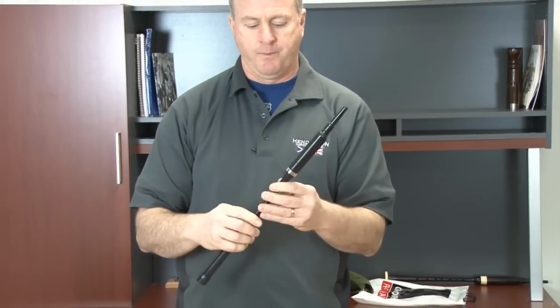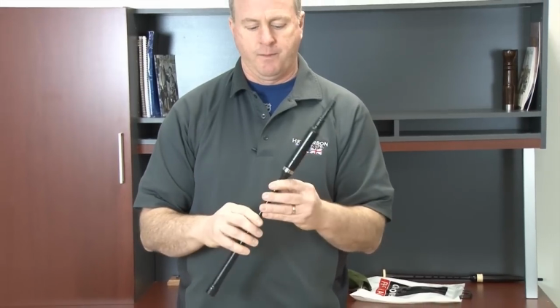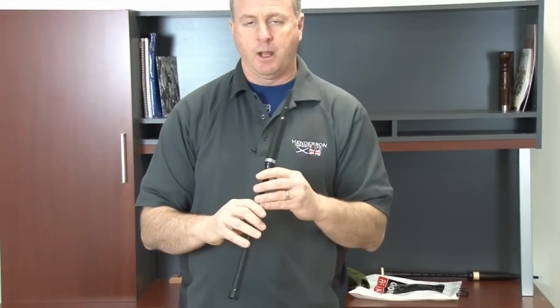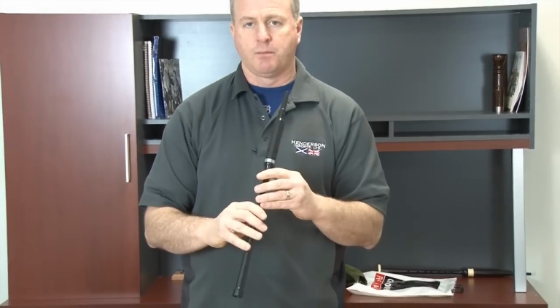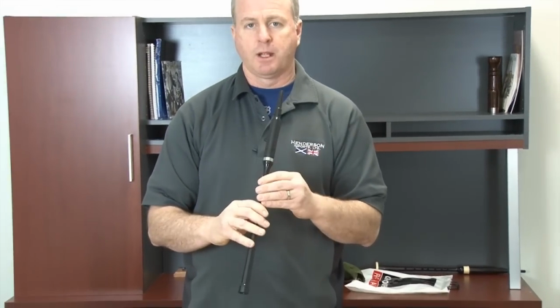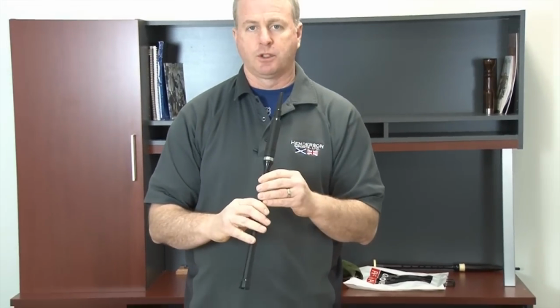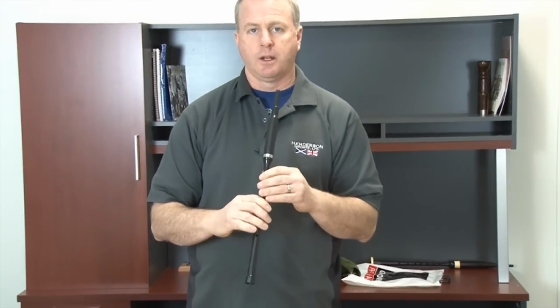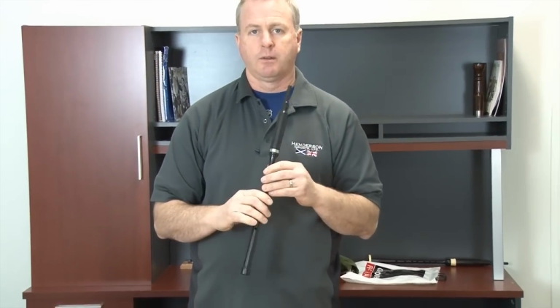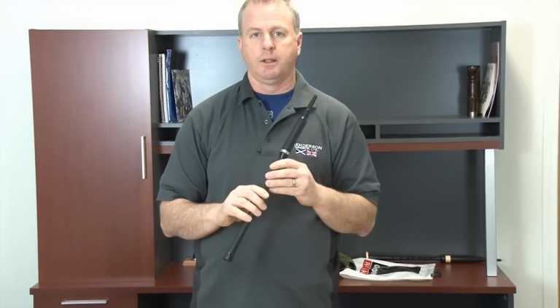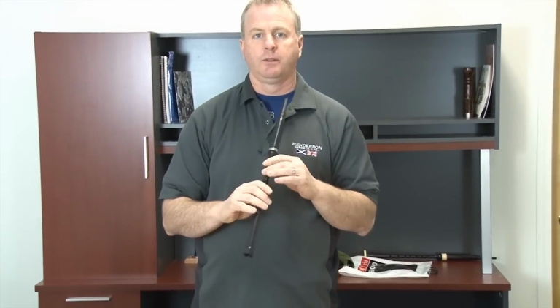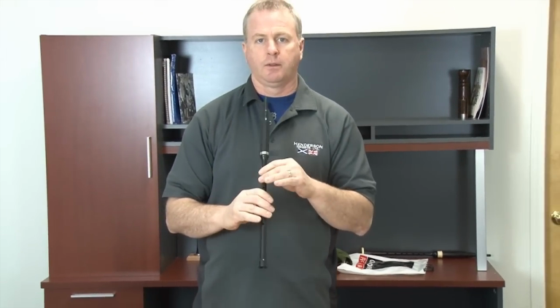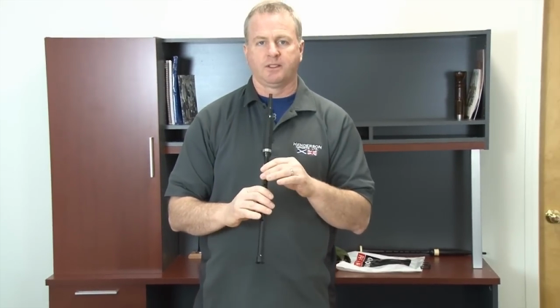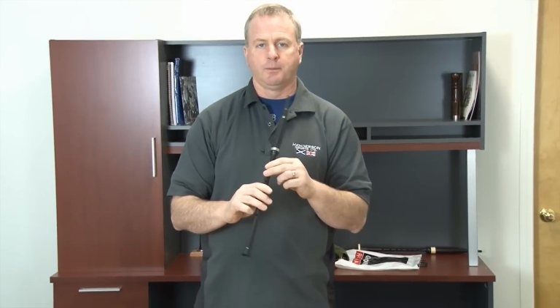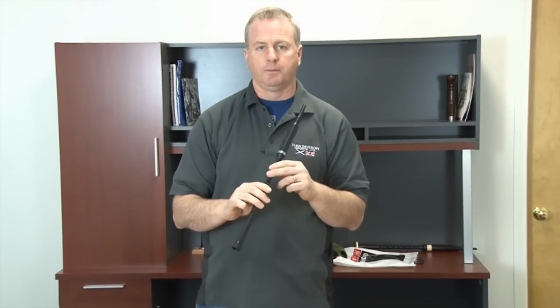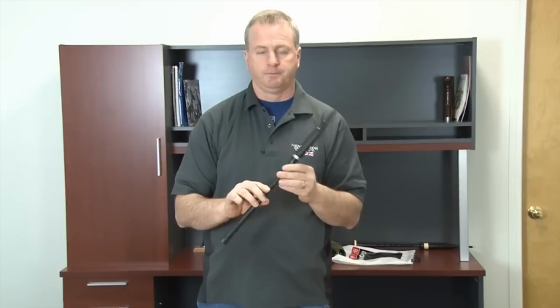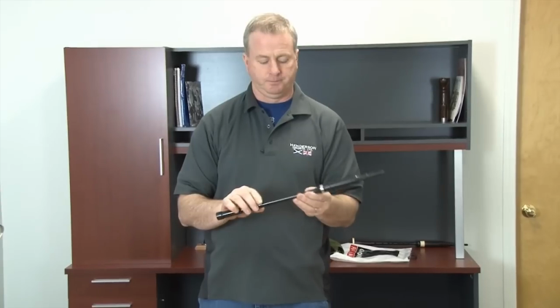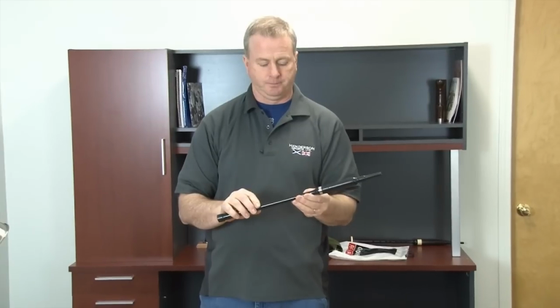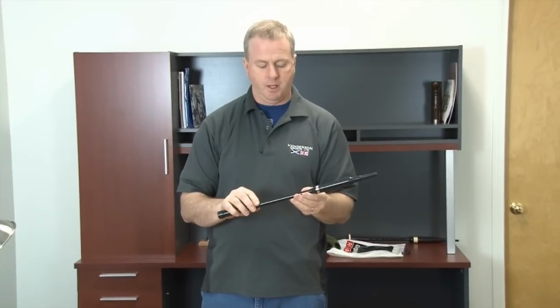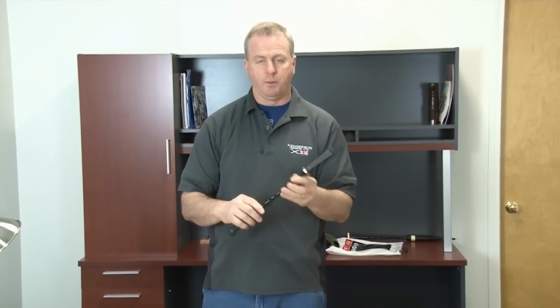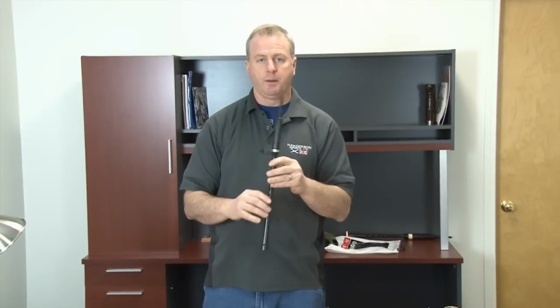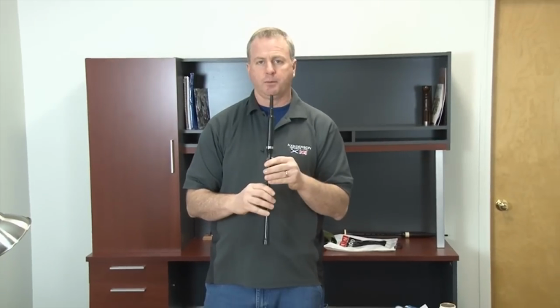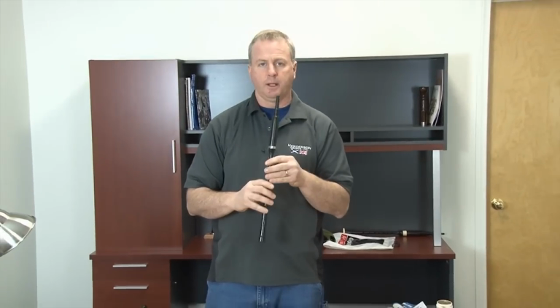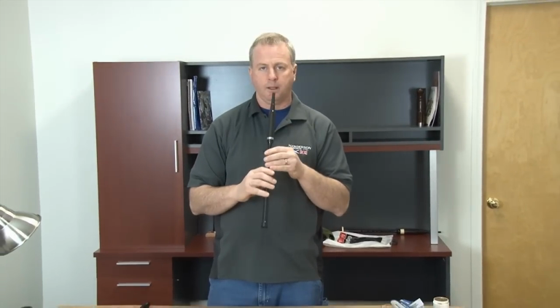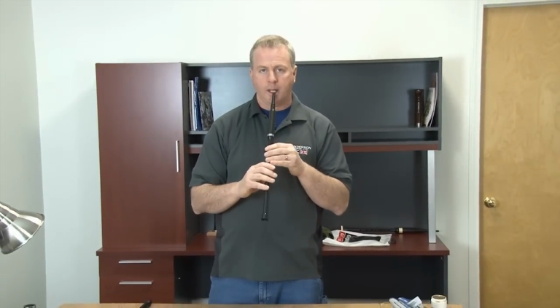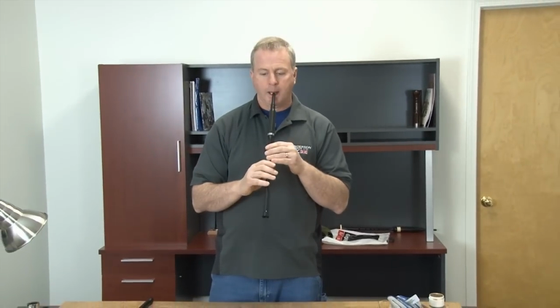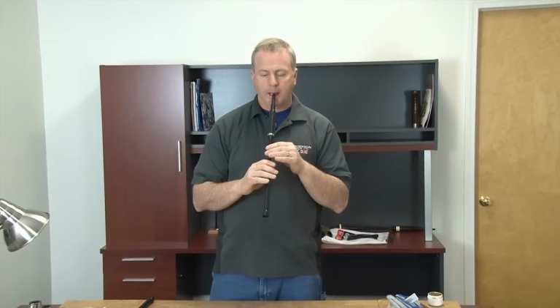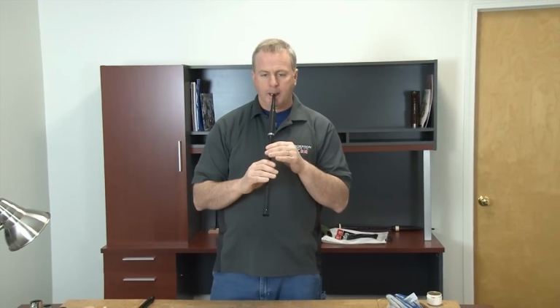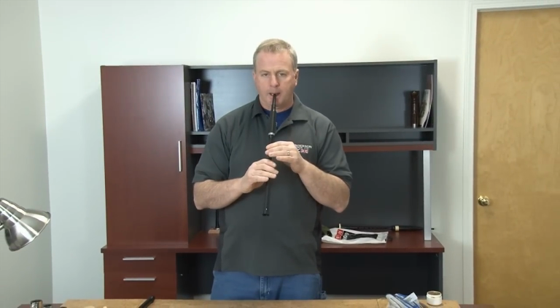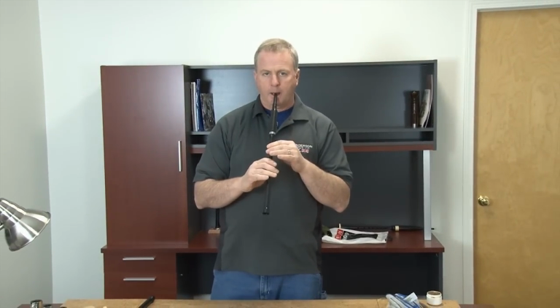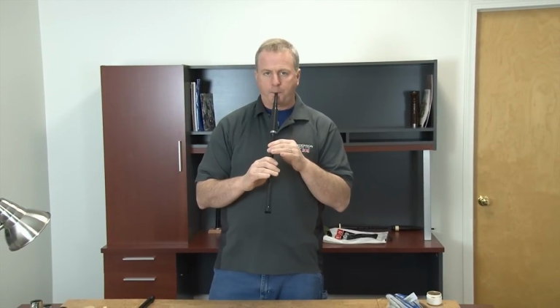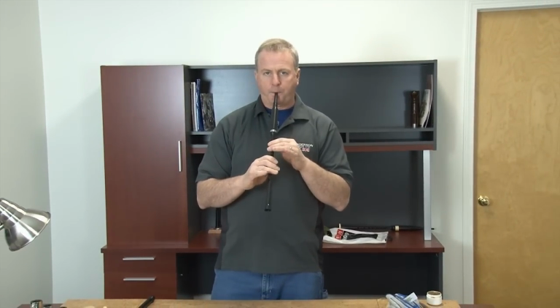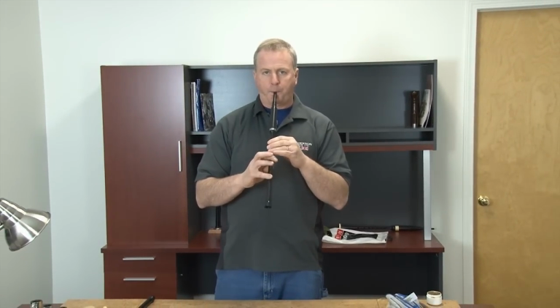Now your practice chanter is assembled and ready to be played.